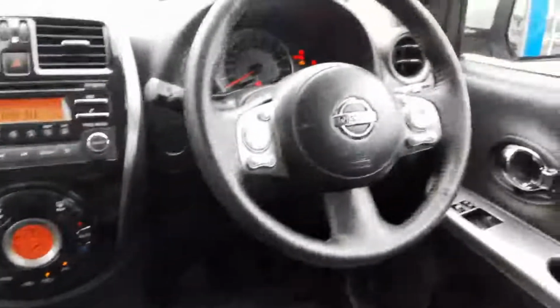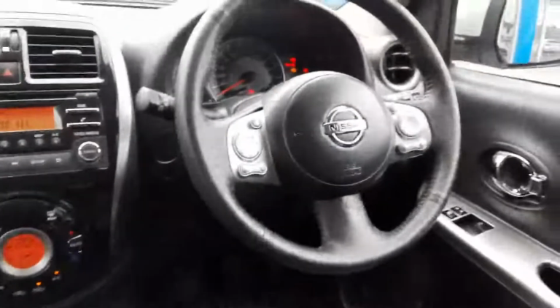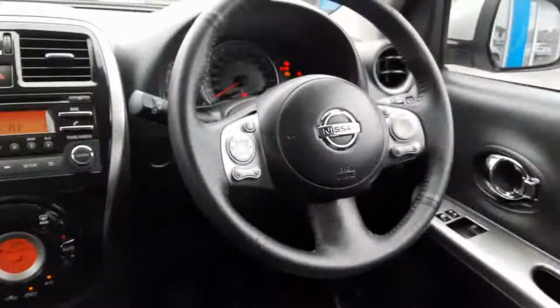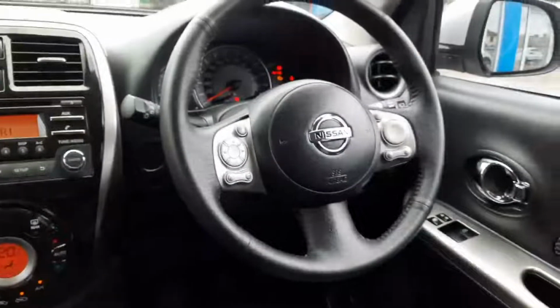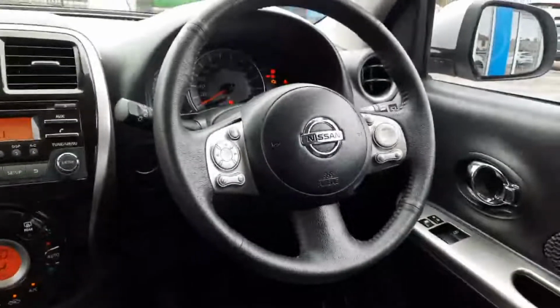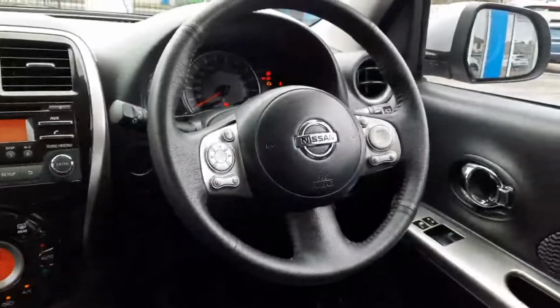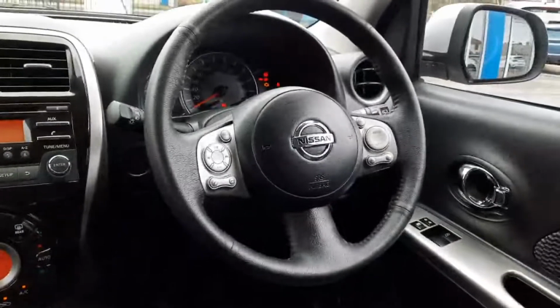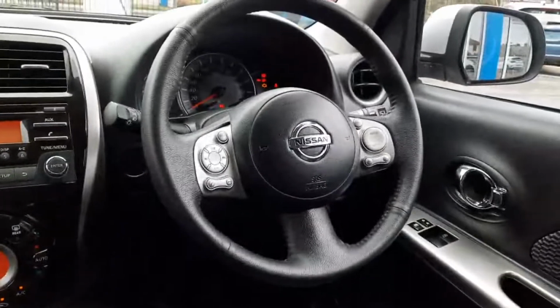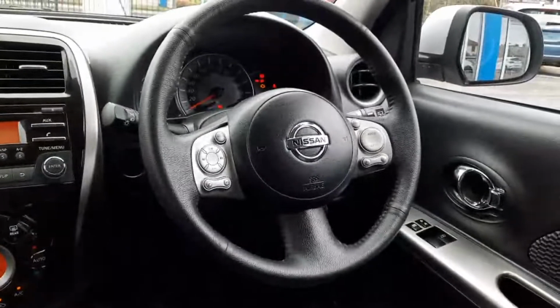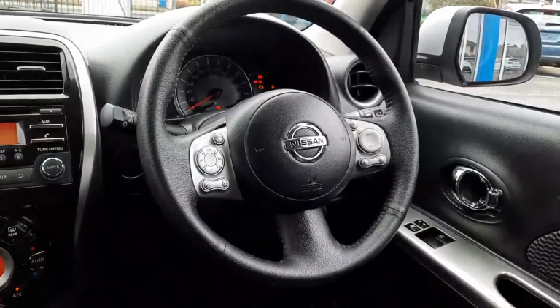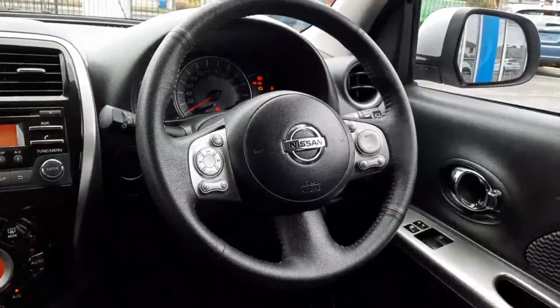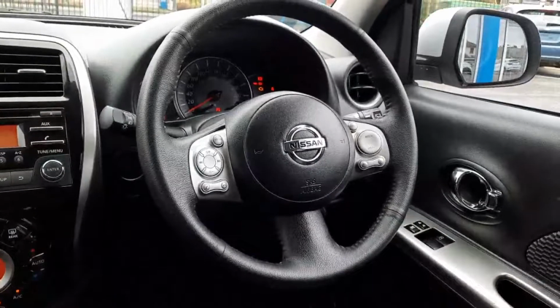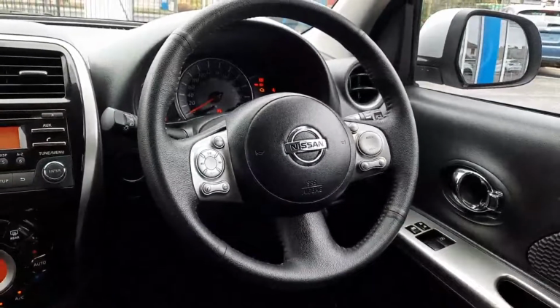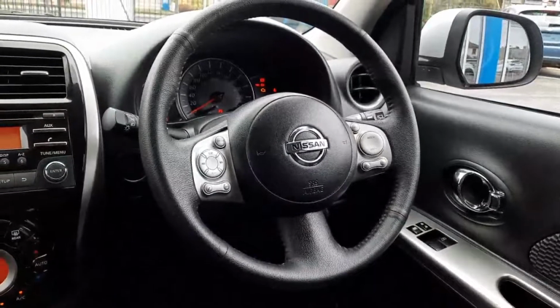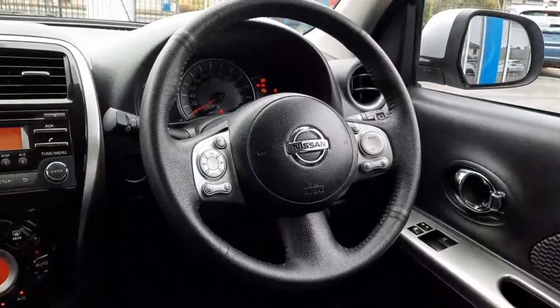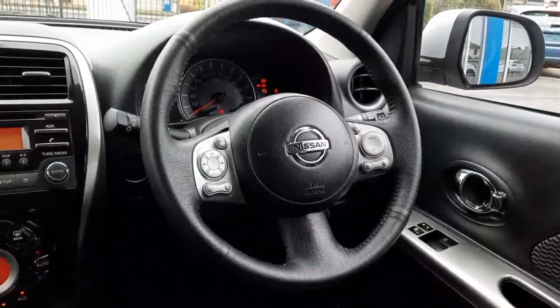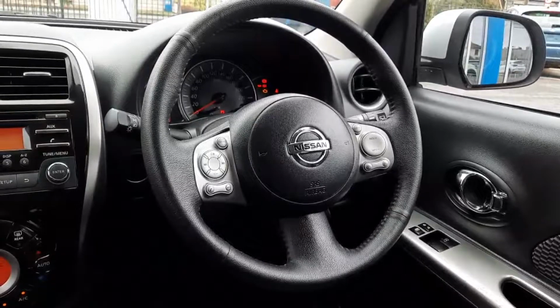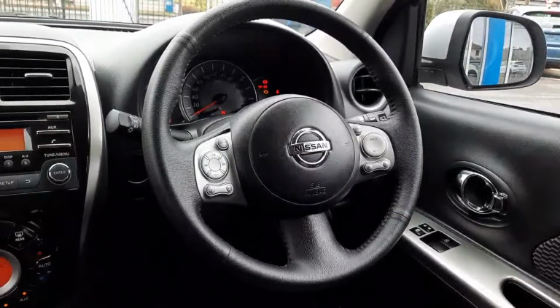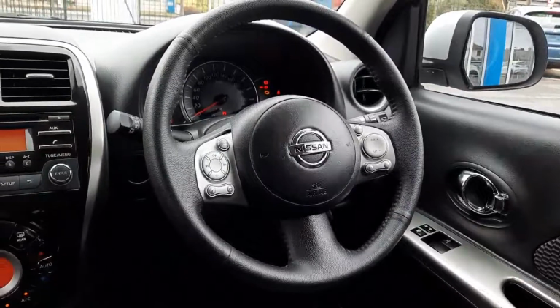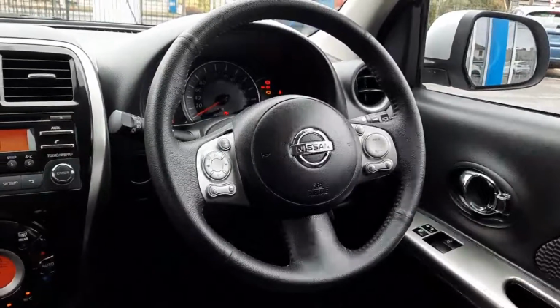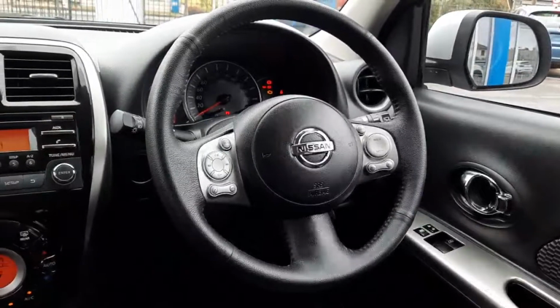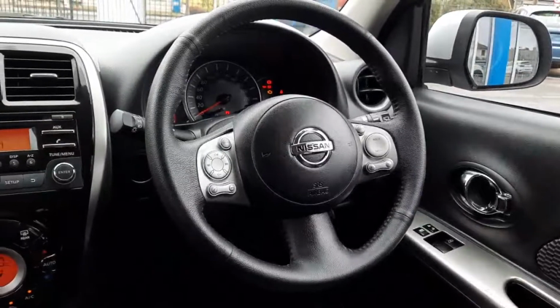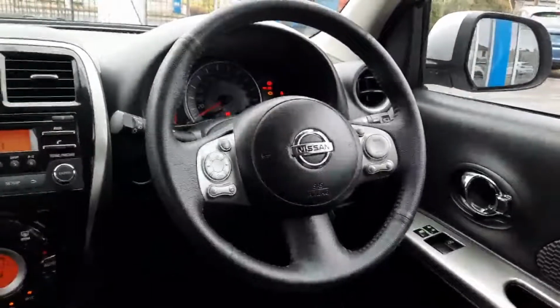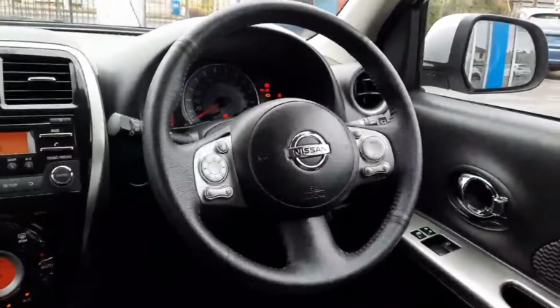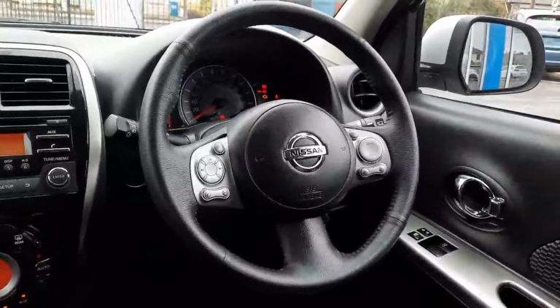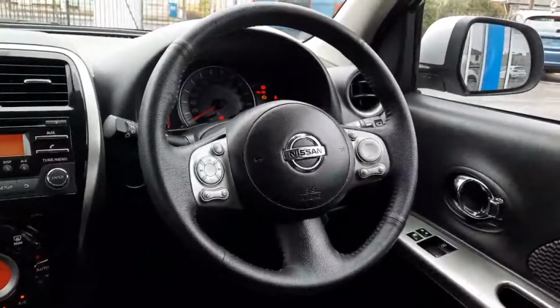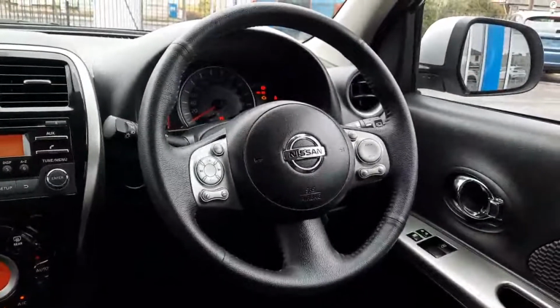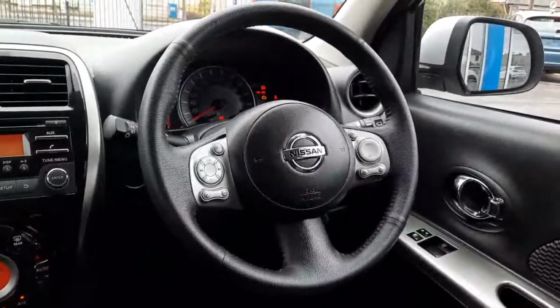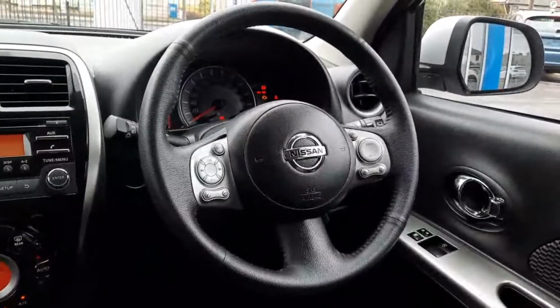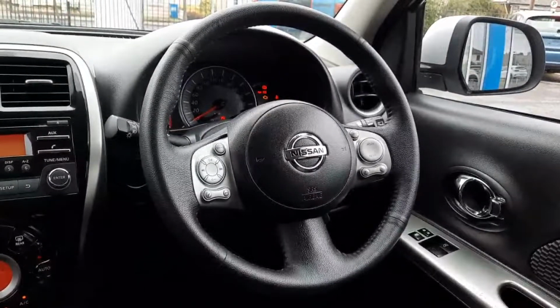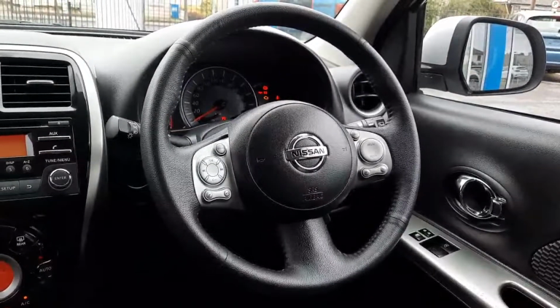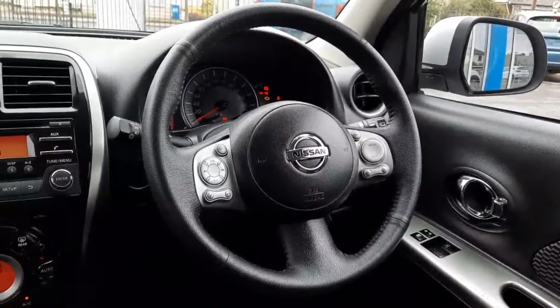Up here we have a leather multi-function steering wheel, with auto lights, auto wipers, and we also have cruise control up here as well.